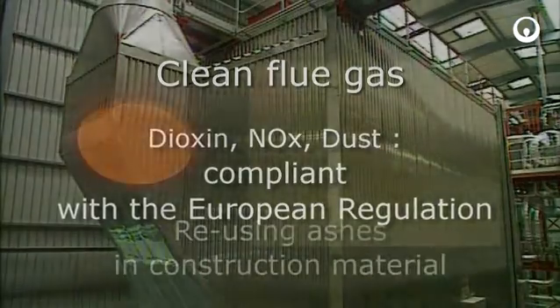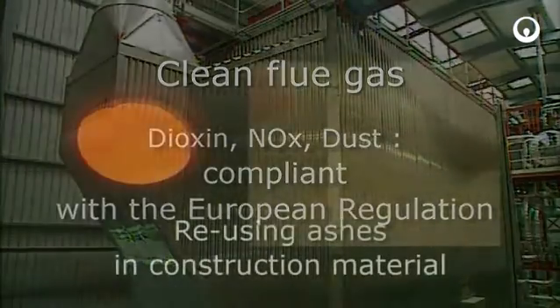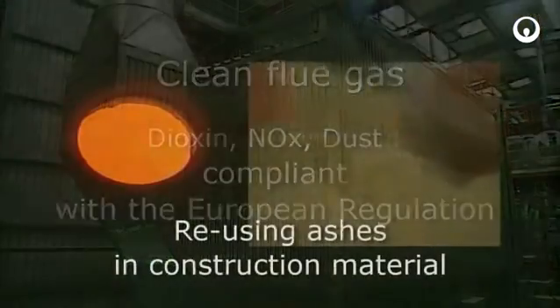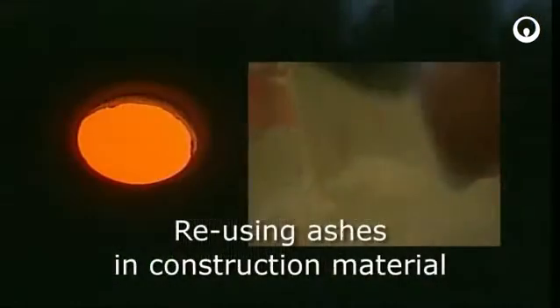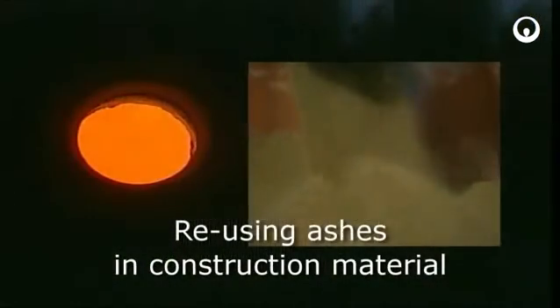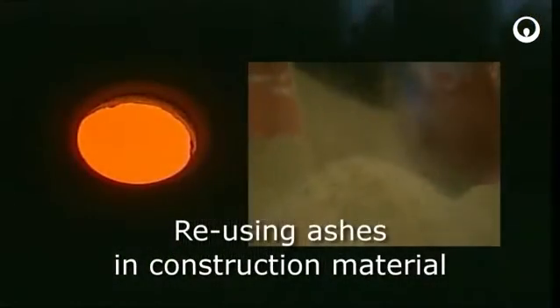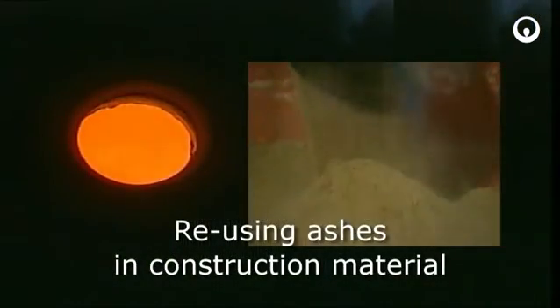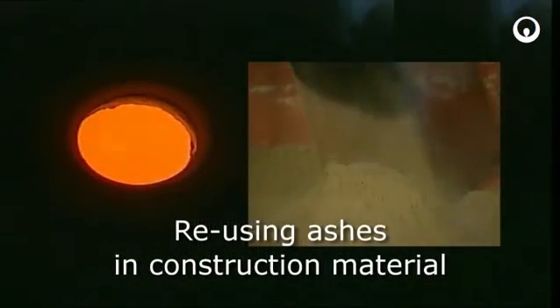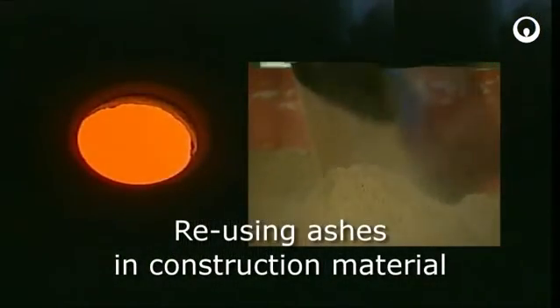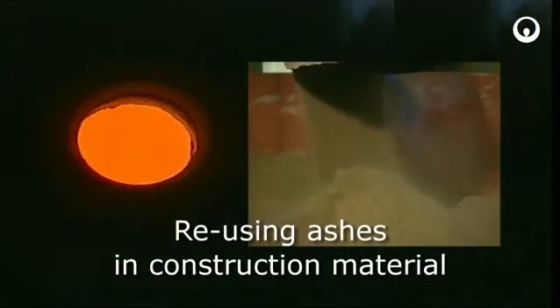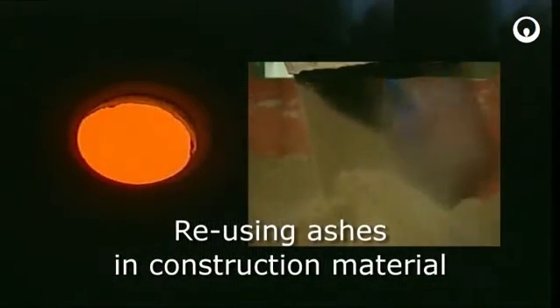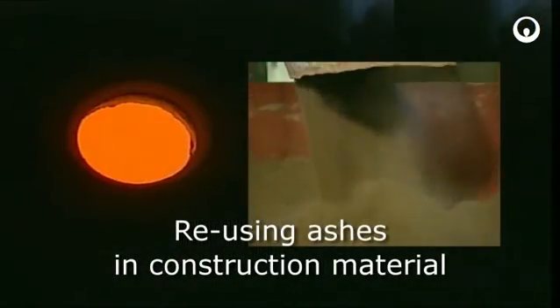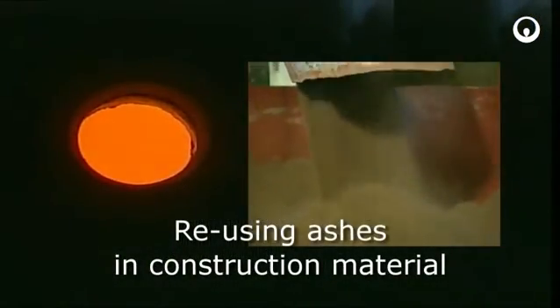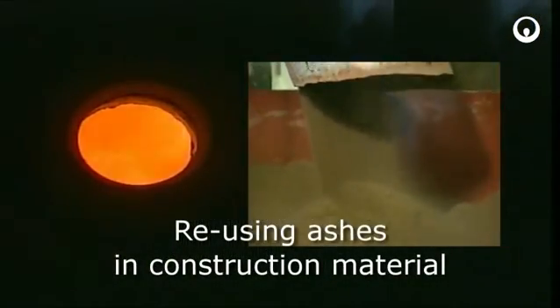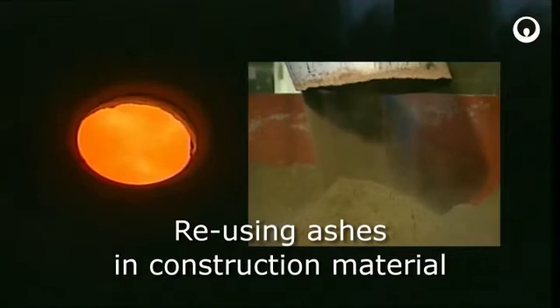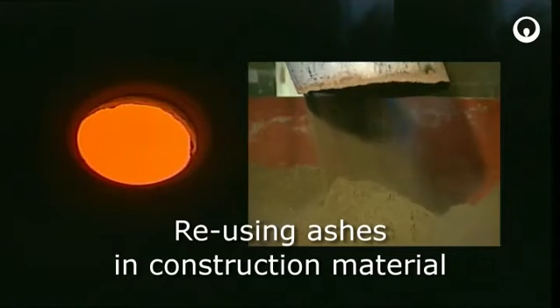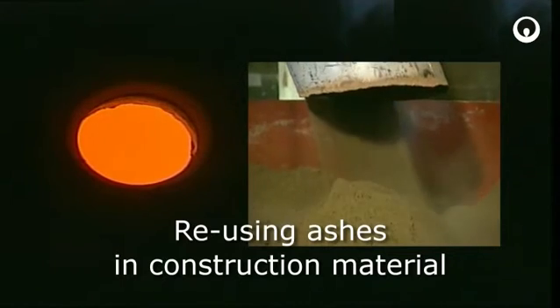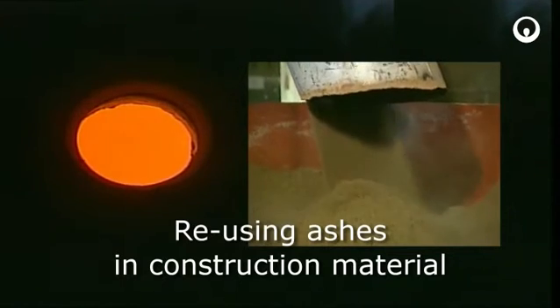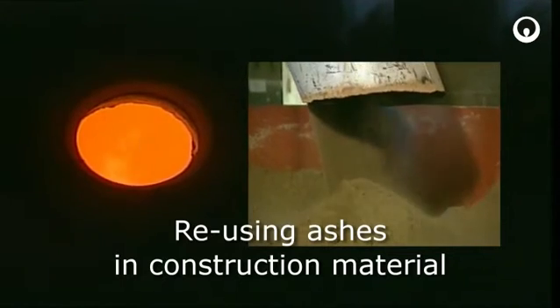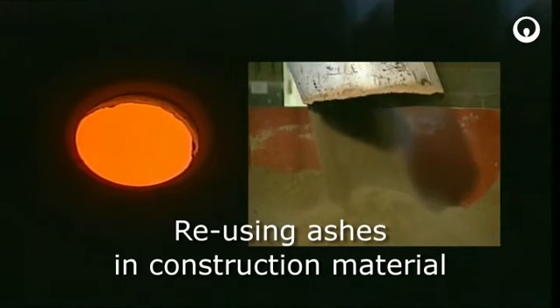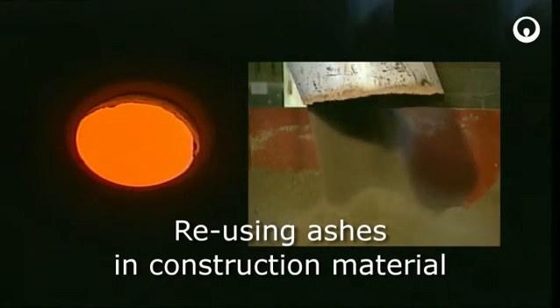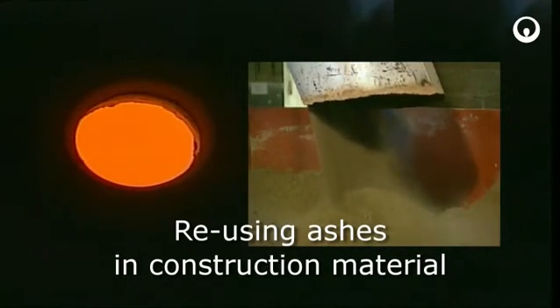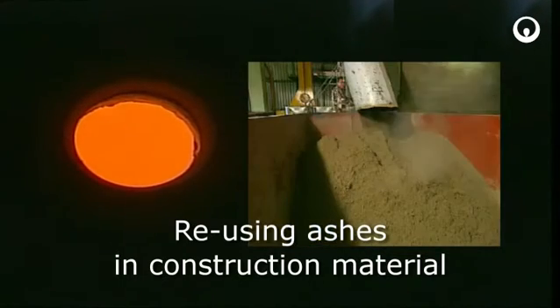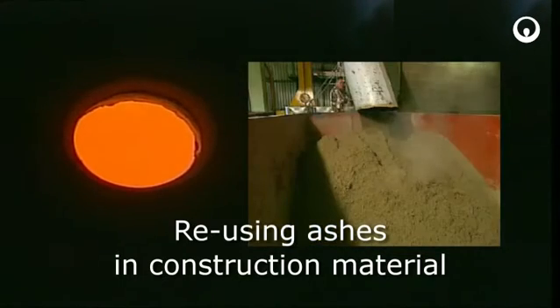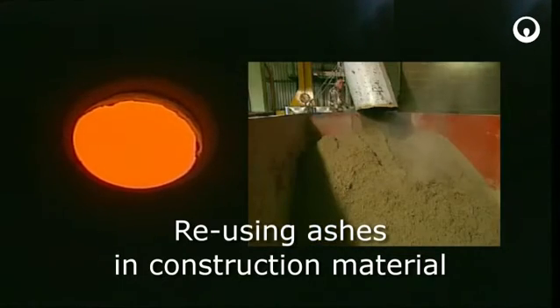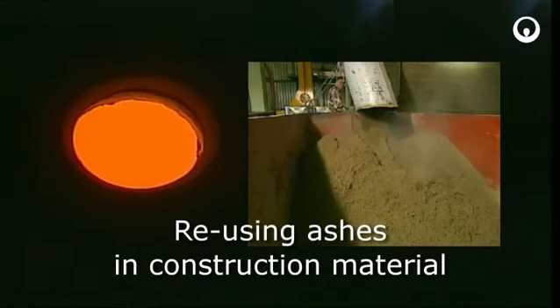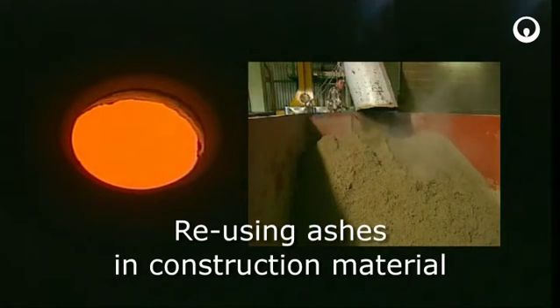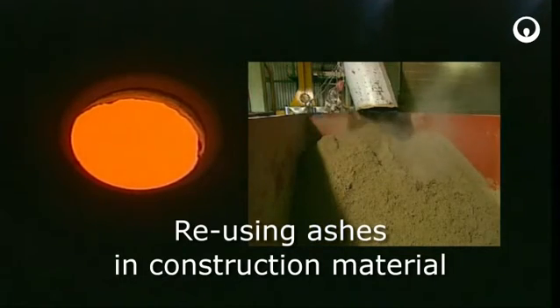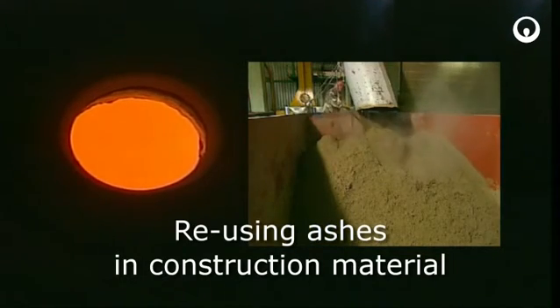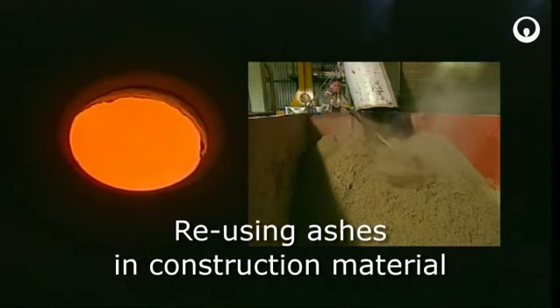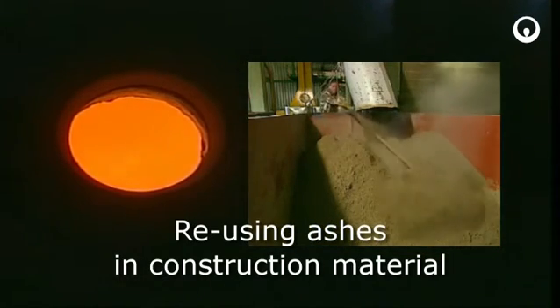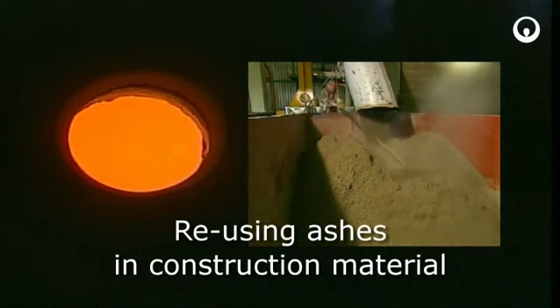The sludge ash can be reused in road construction, incorporated into prefabricated concrete, or discharged to a landfill.